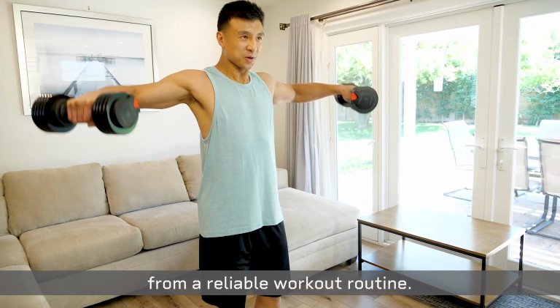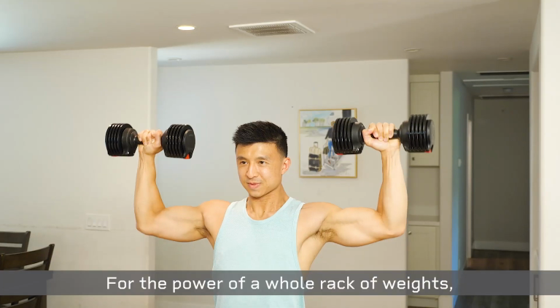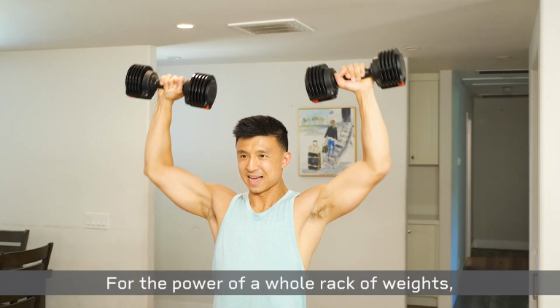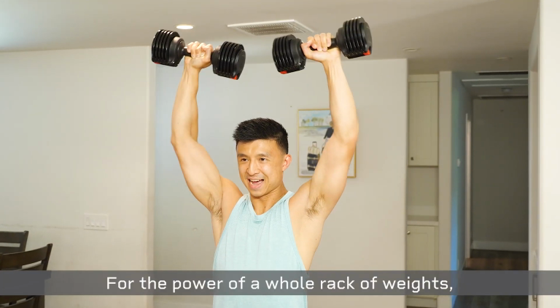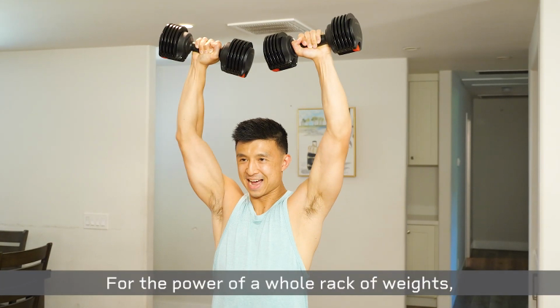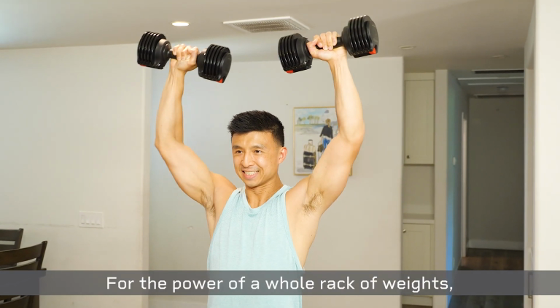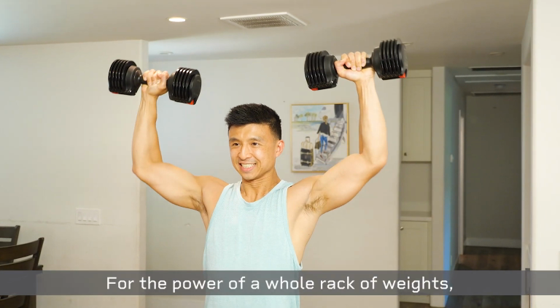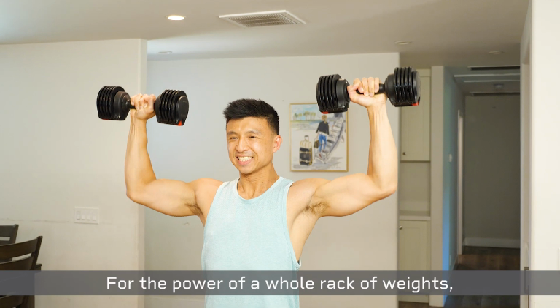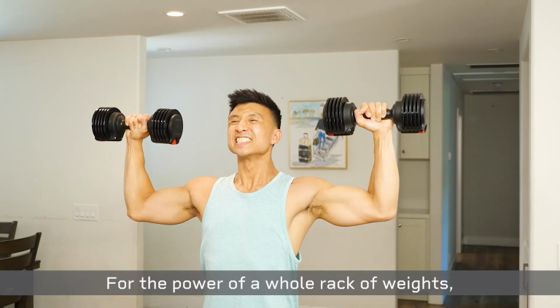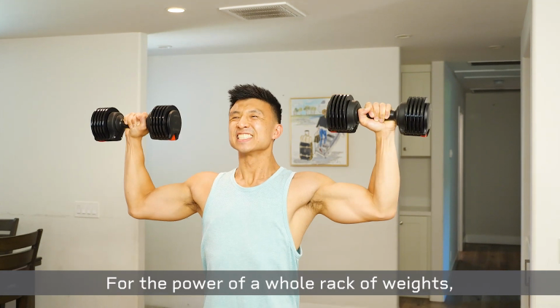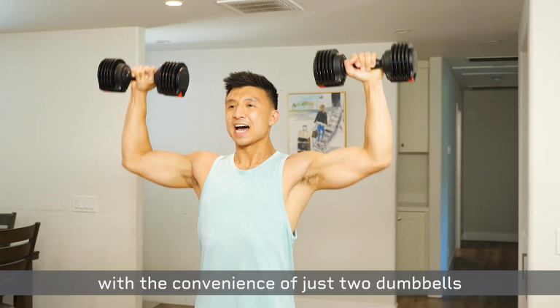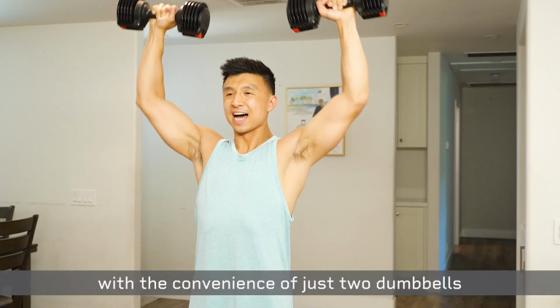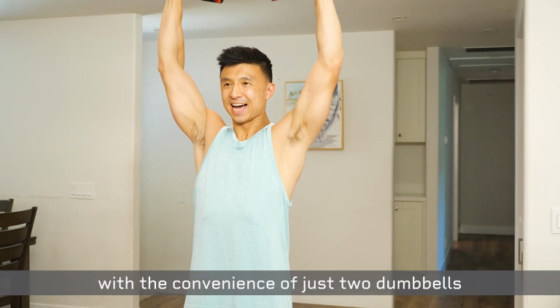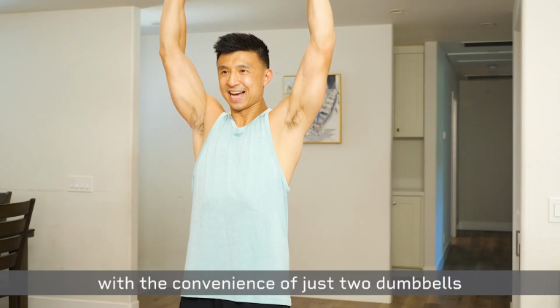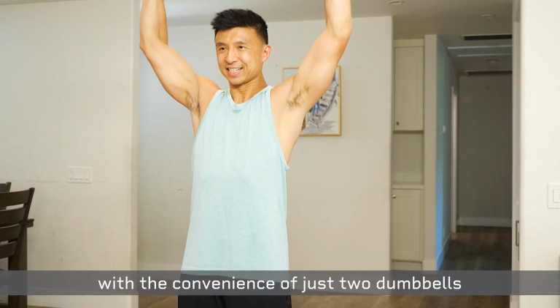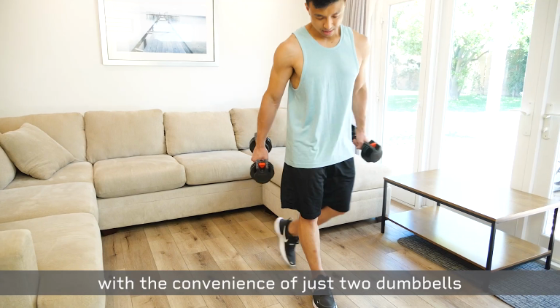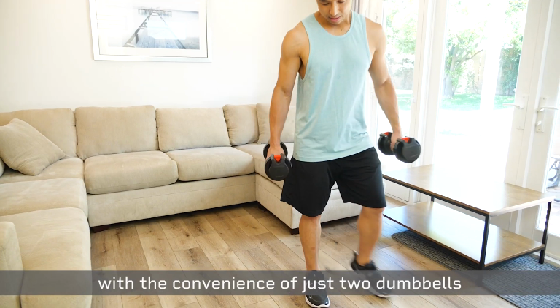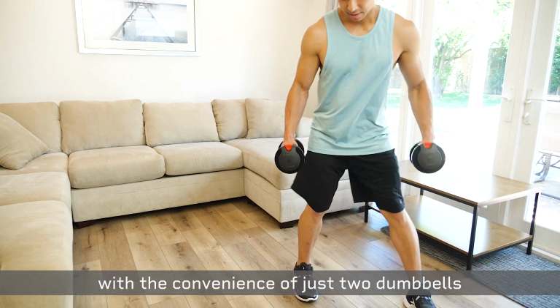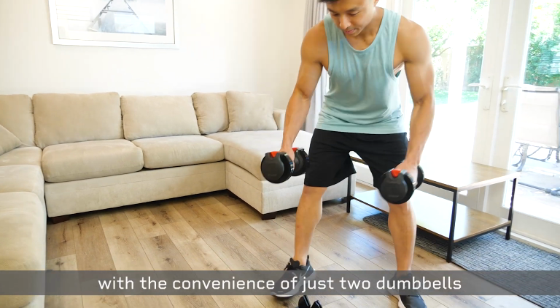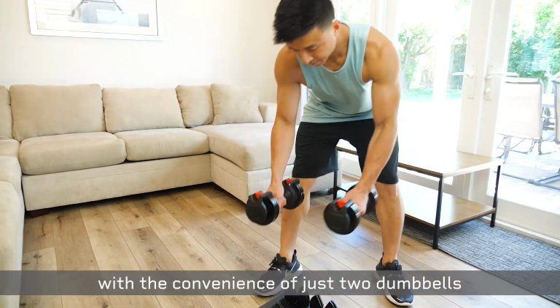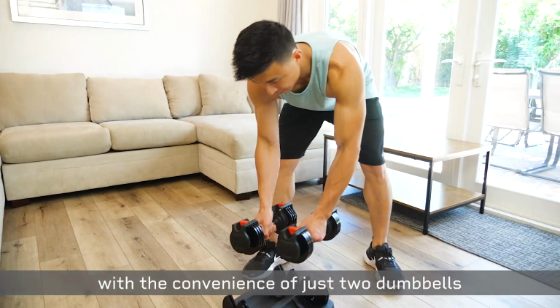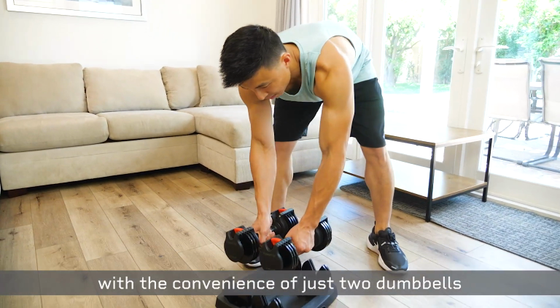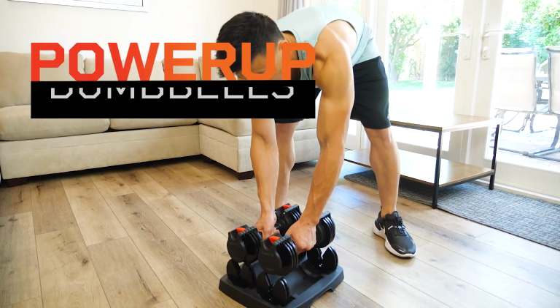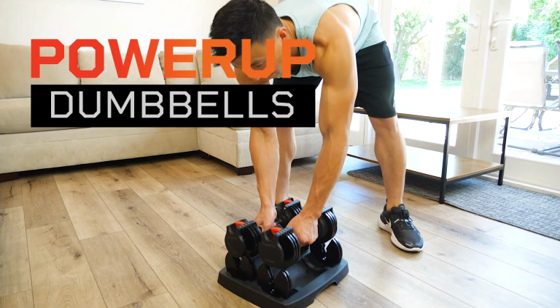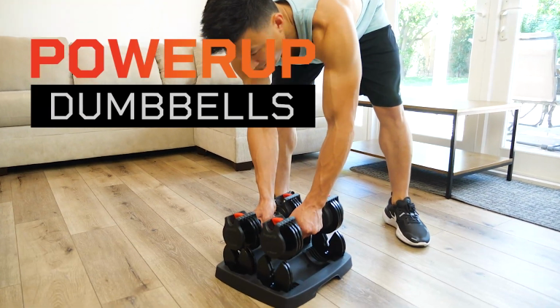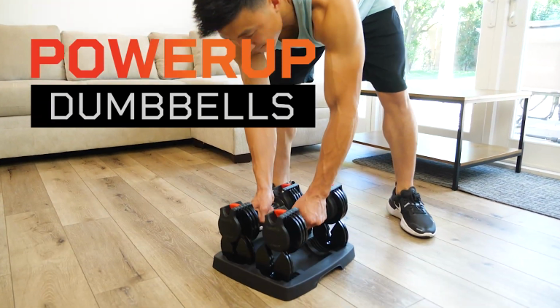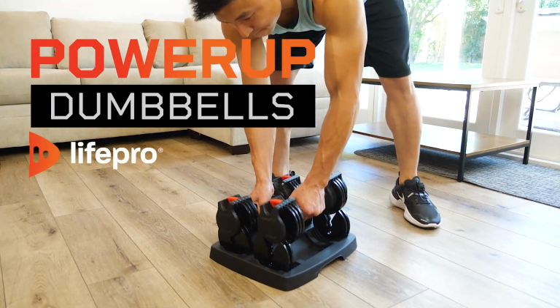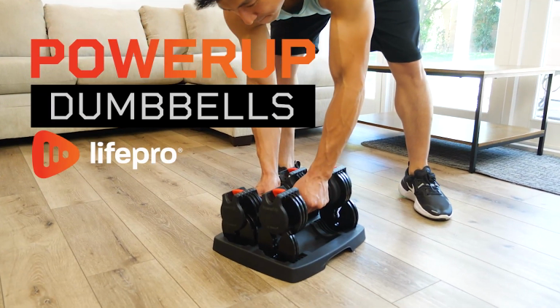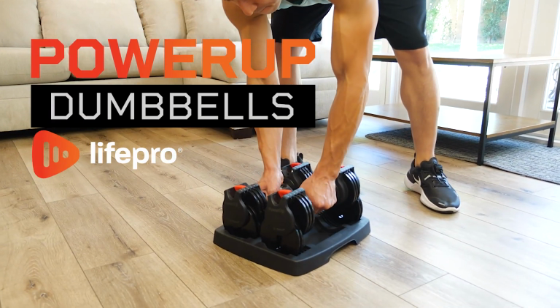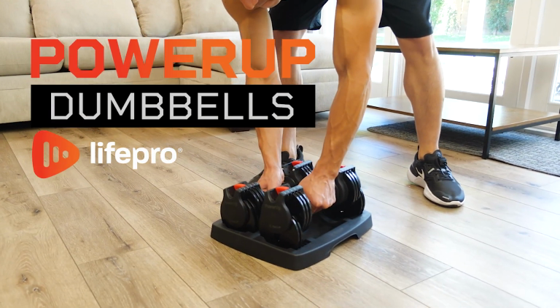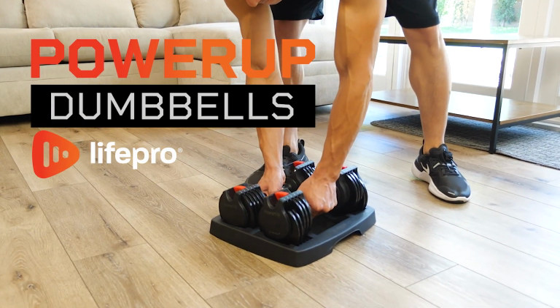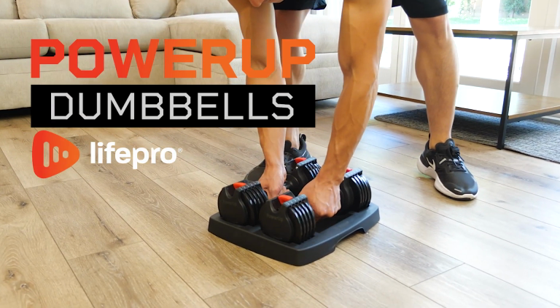For the power of a whole rack of weights with the convenience of just two dumbbells — Power Up Dumbbells by LifePro.